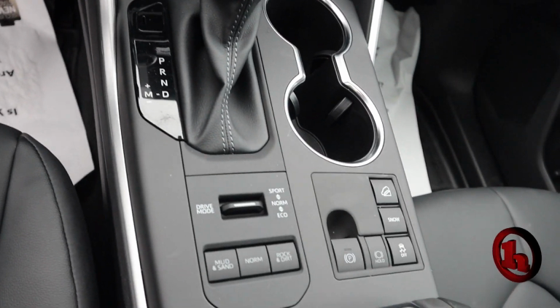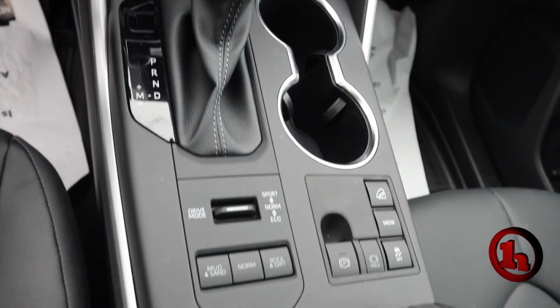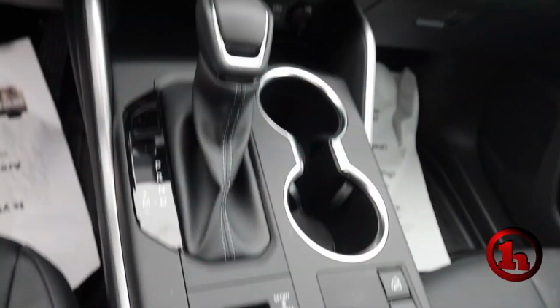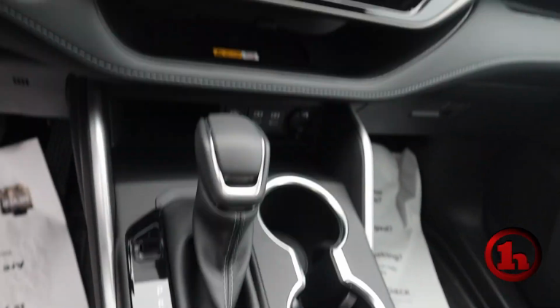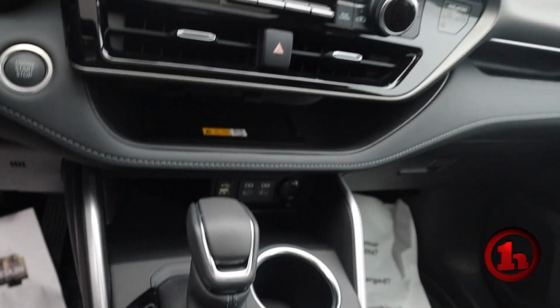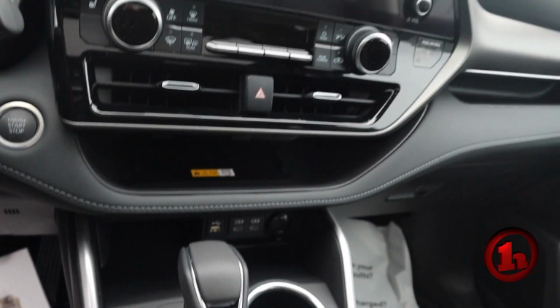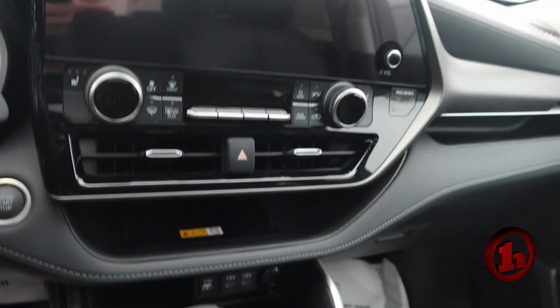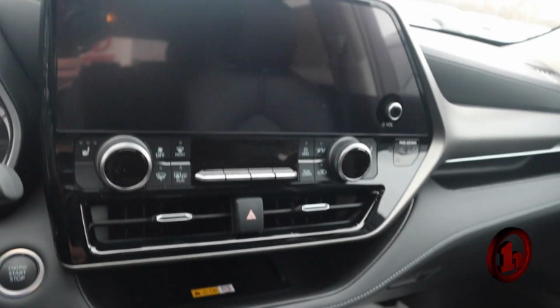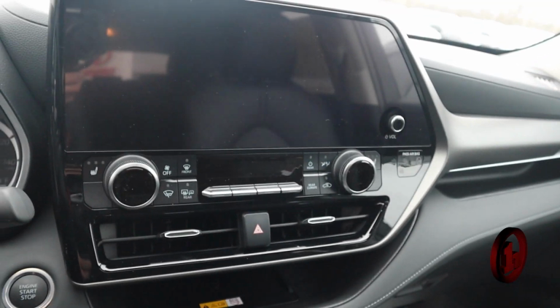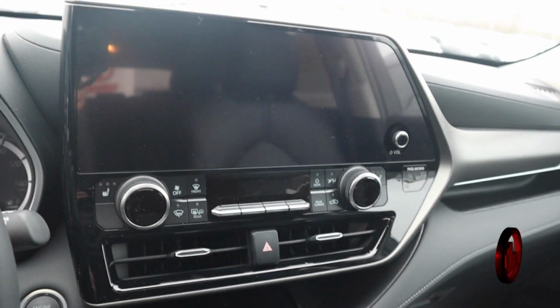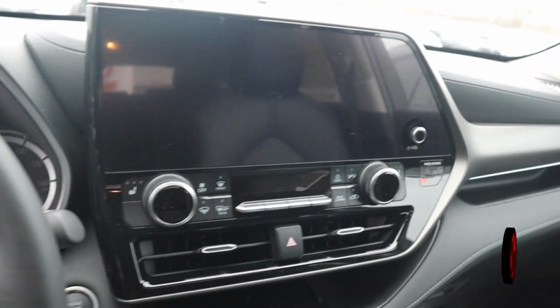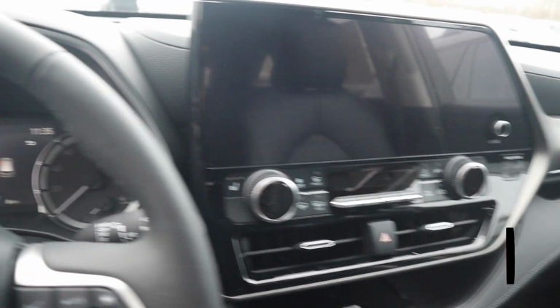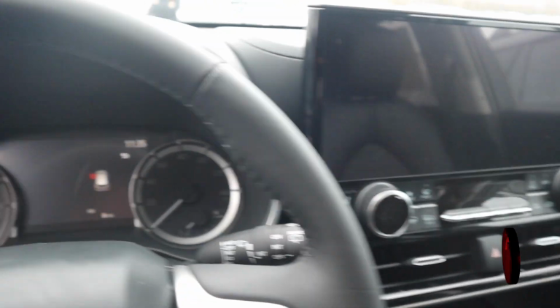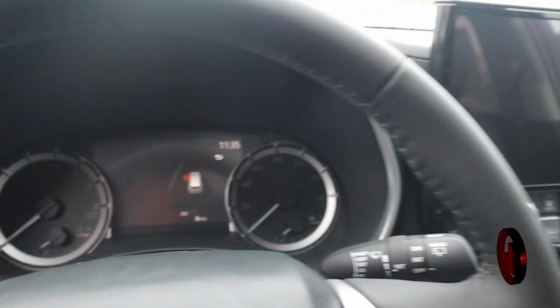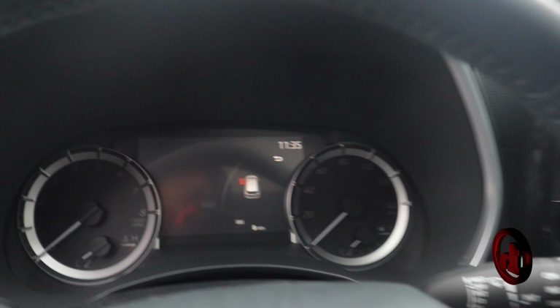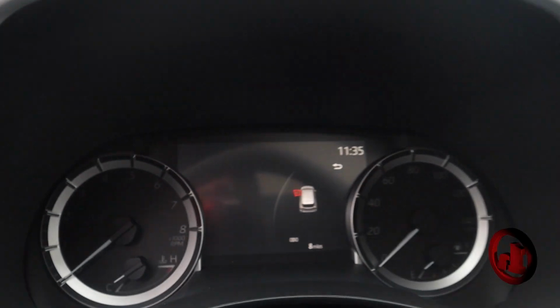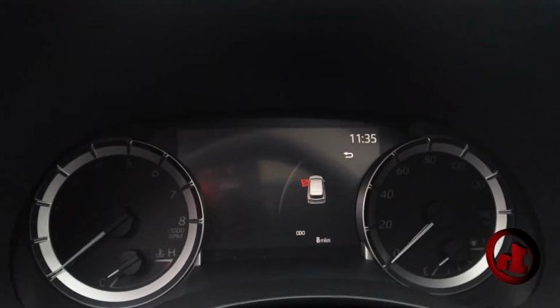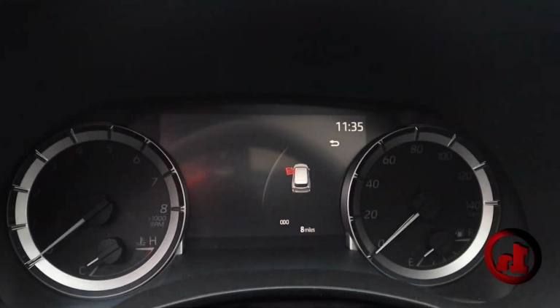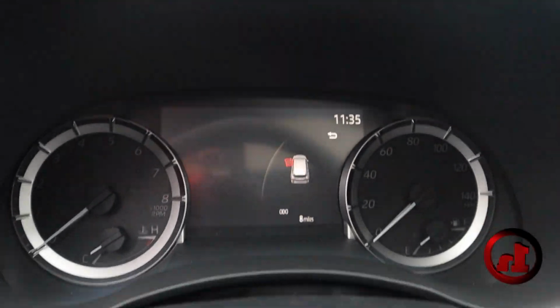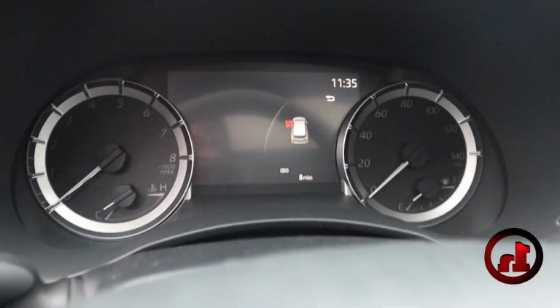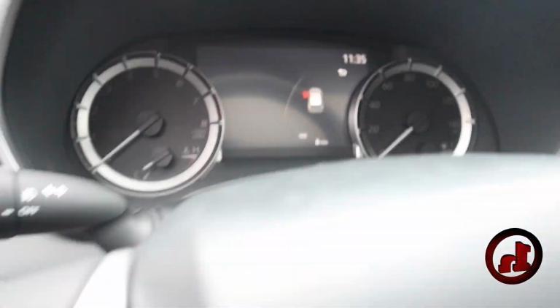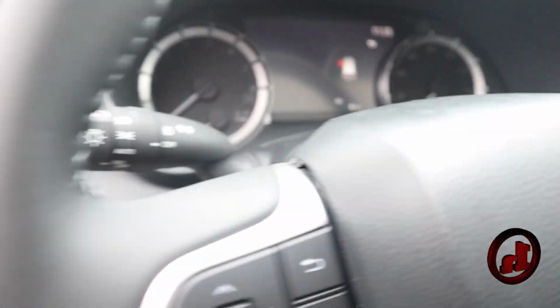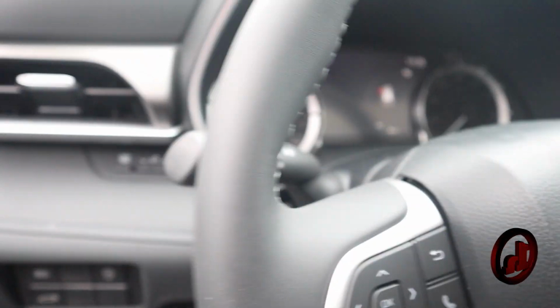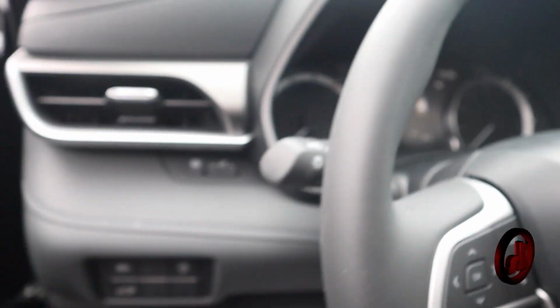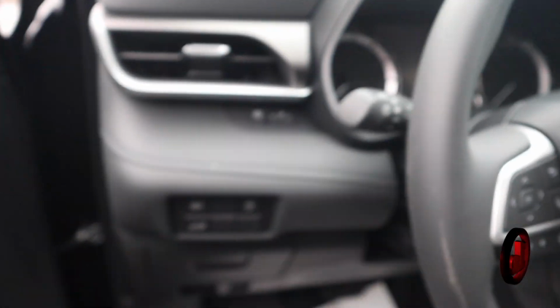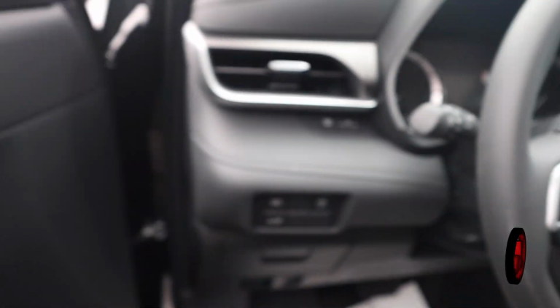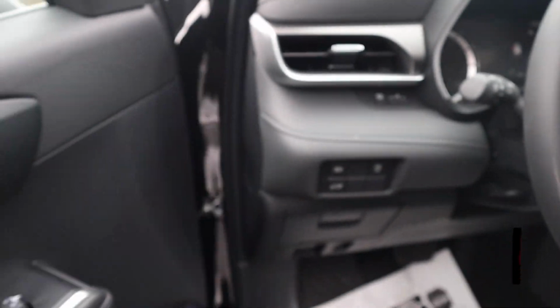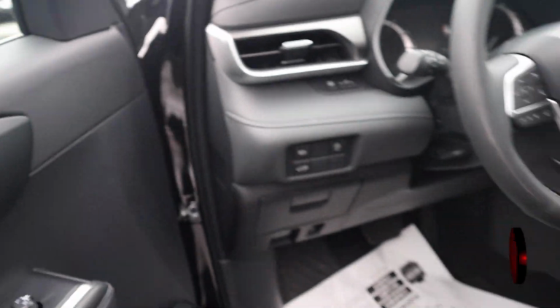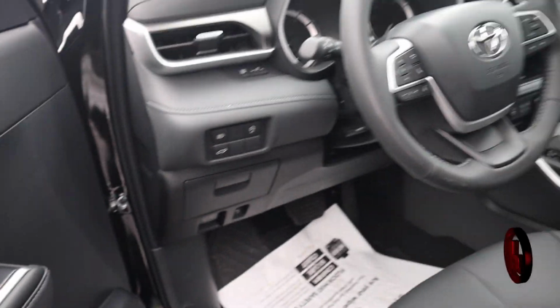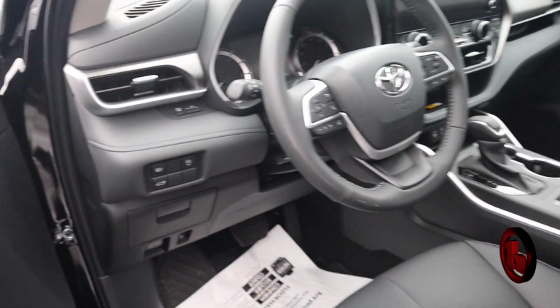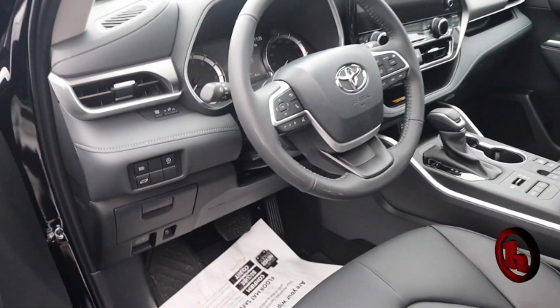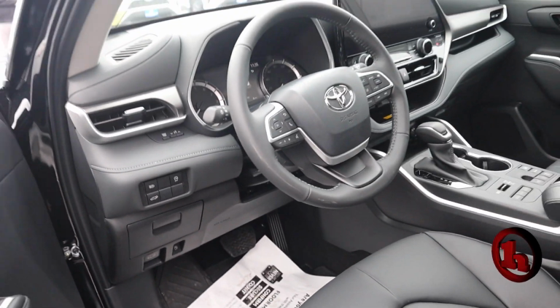This has wireless Apple CarPlay, Android Auto, Bluetooth, and a backup camera through that nice updated bigger screen there in the center.